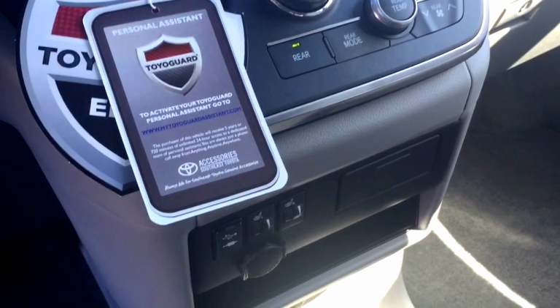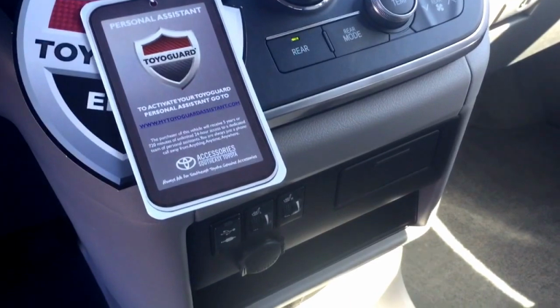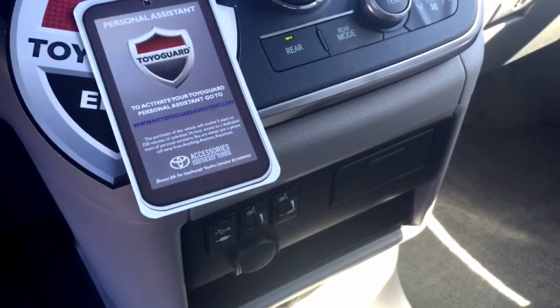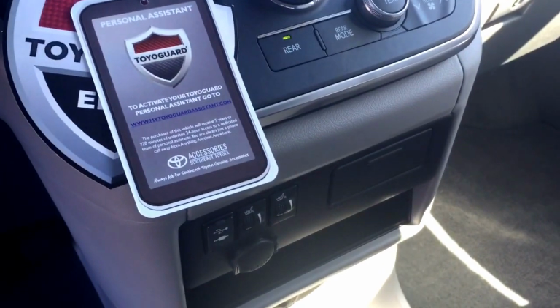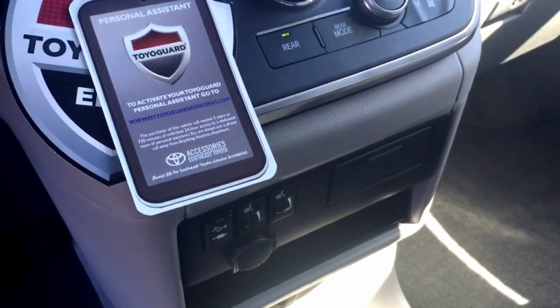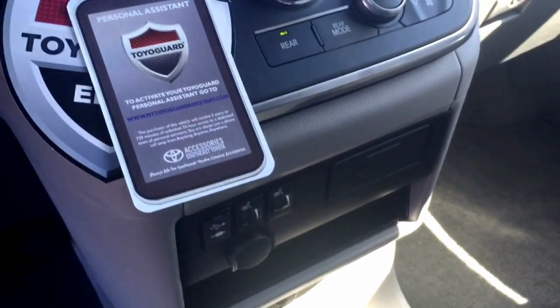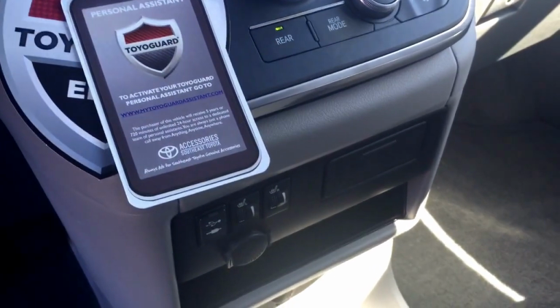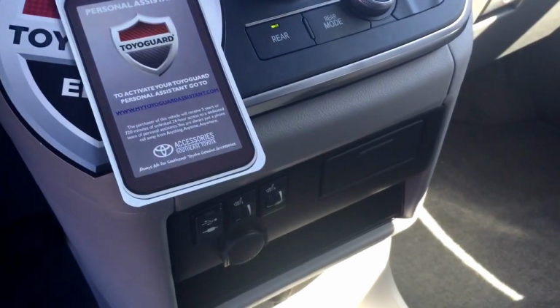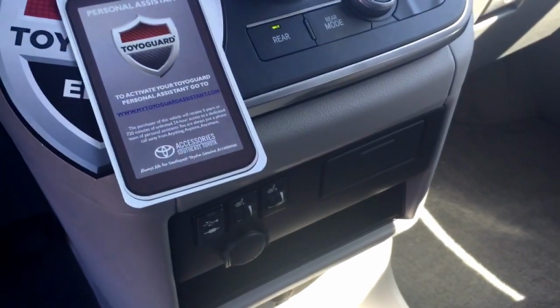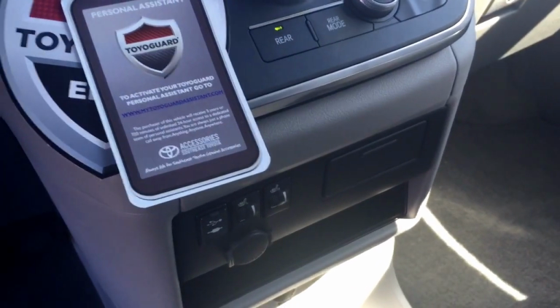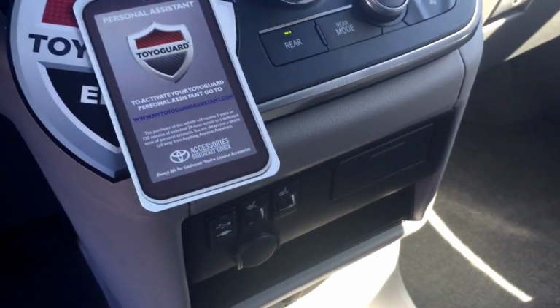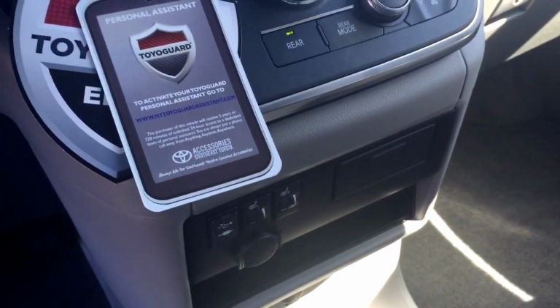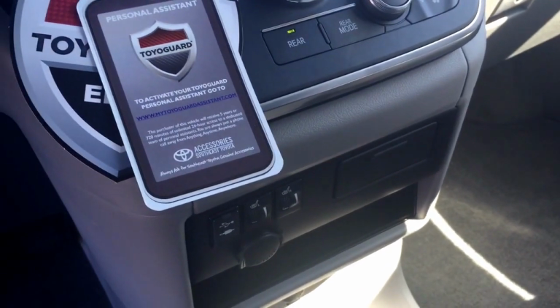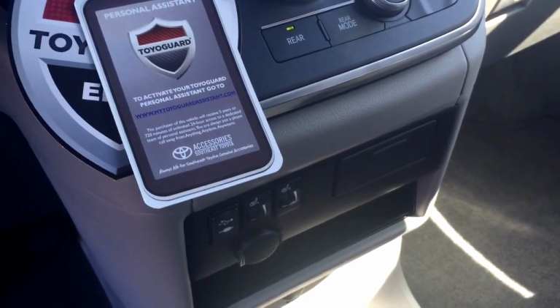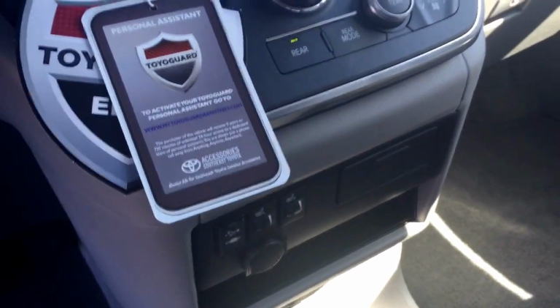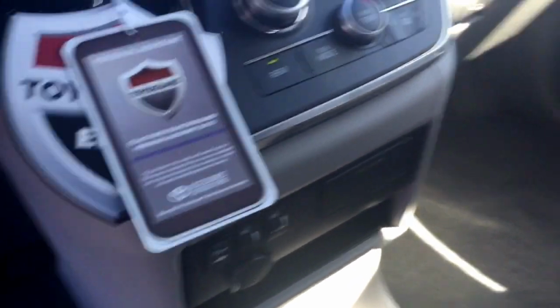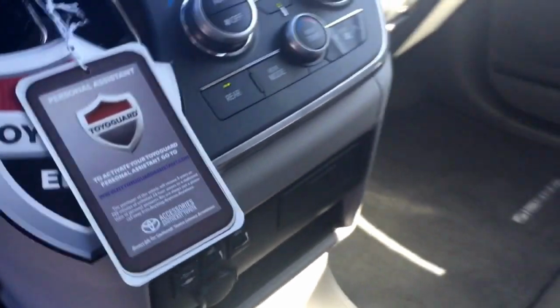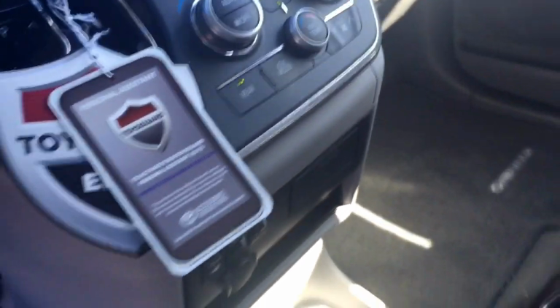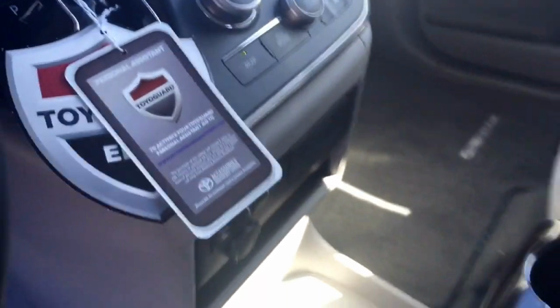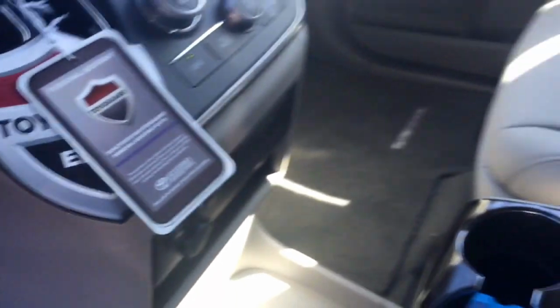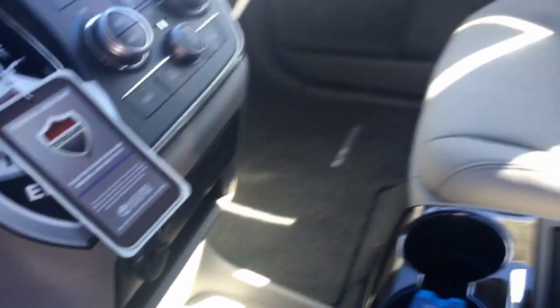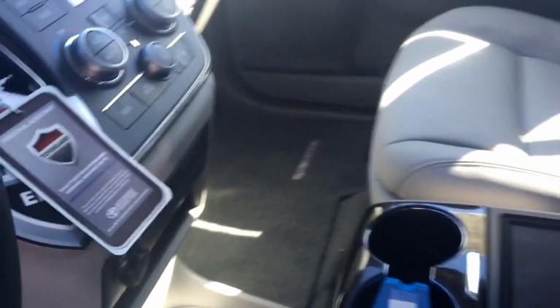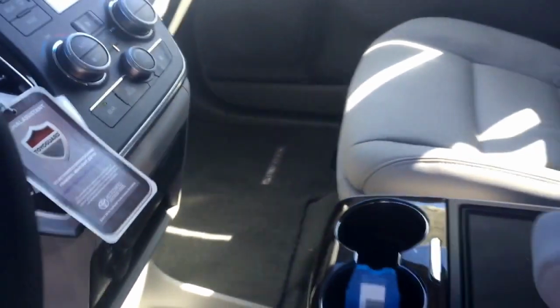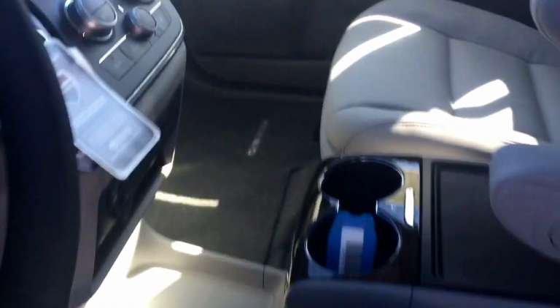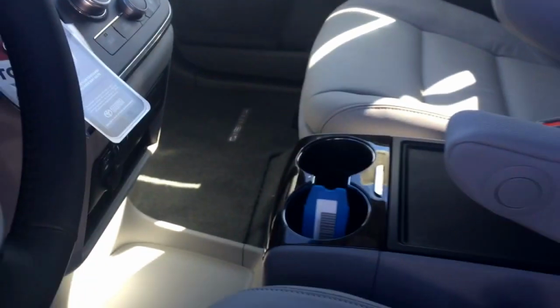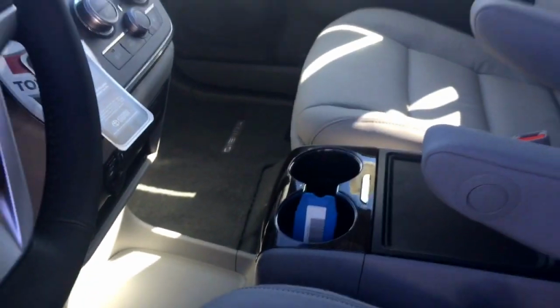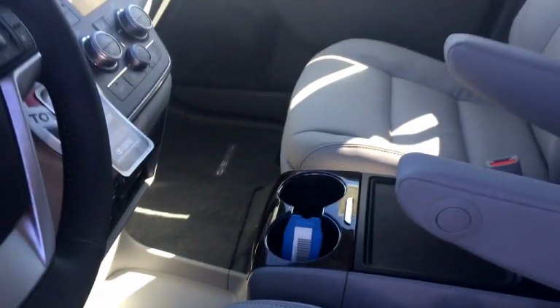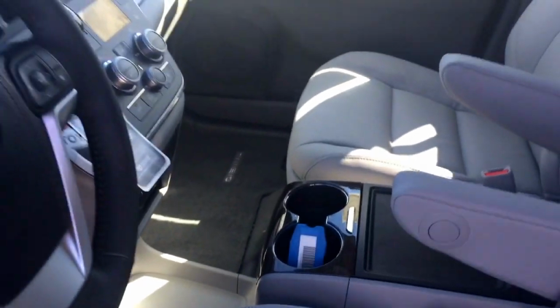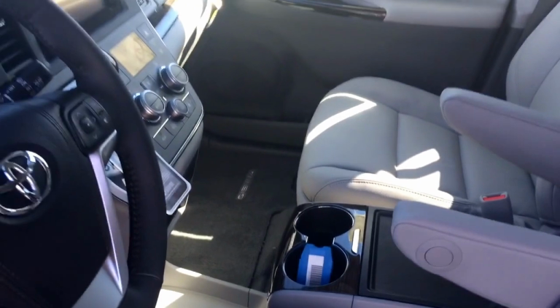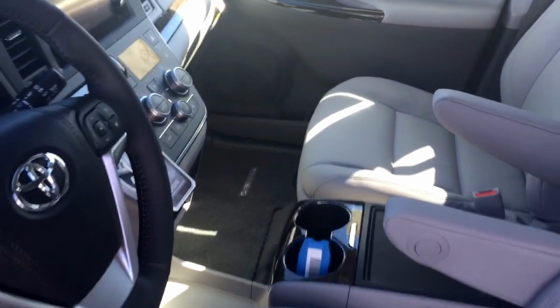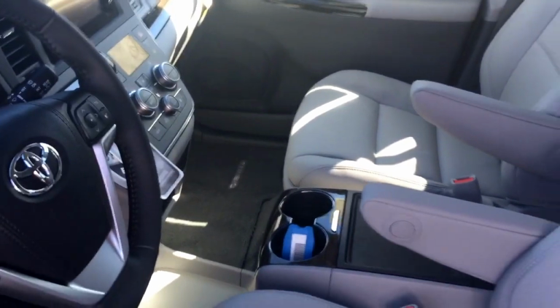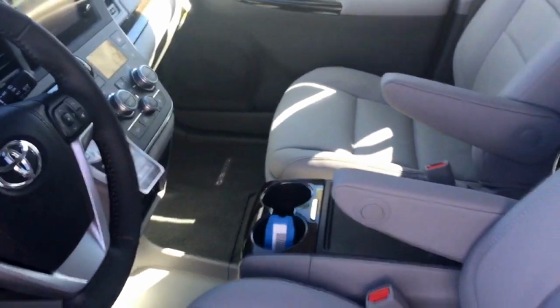Heated seat, USB, auxiliary port controls. Cup holders and storage galore inside here.